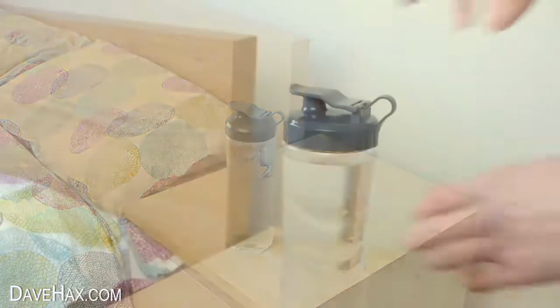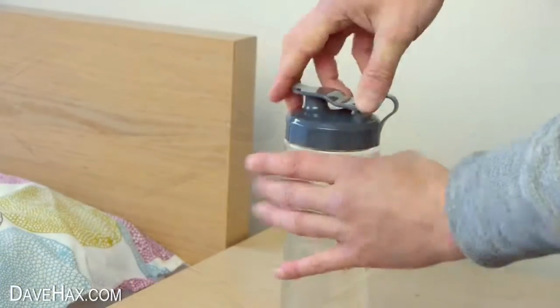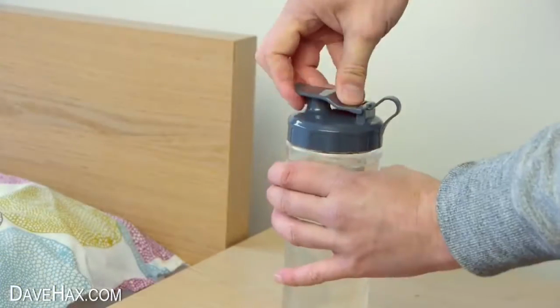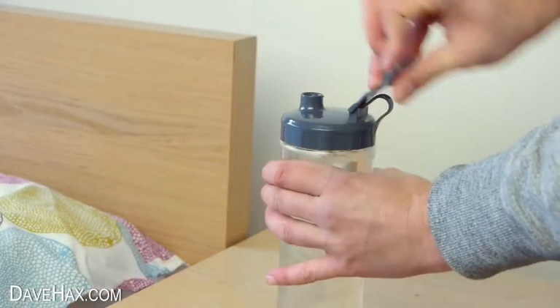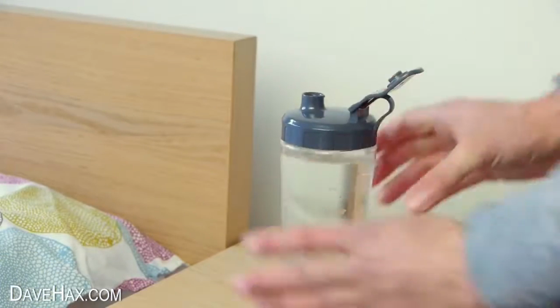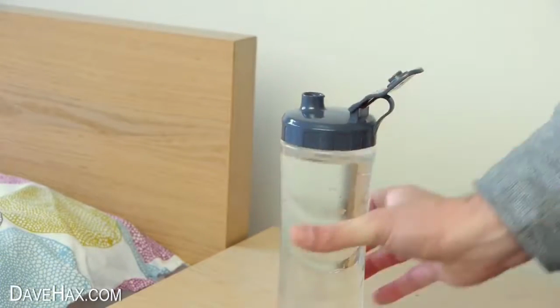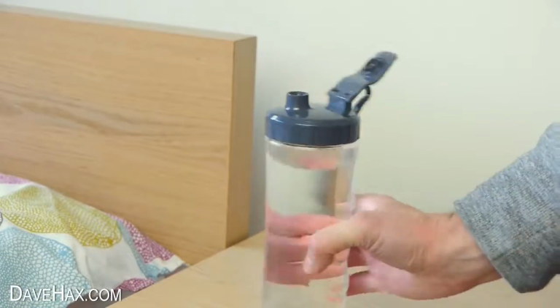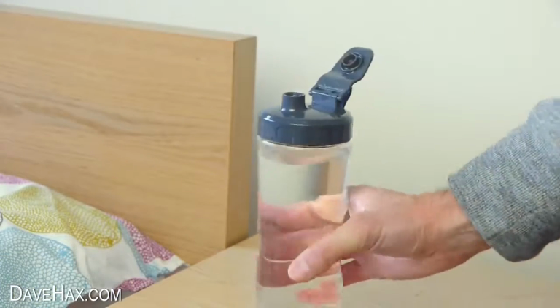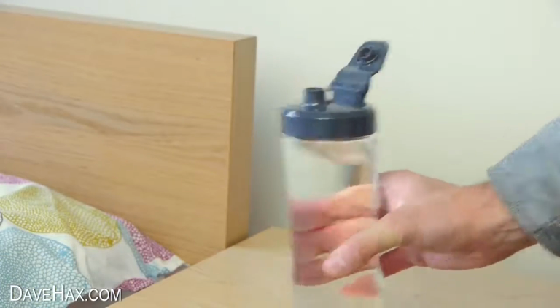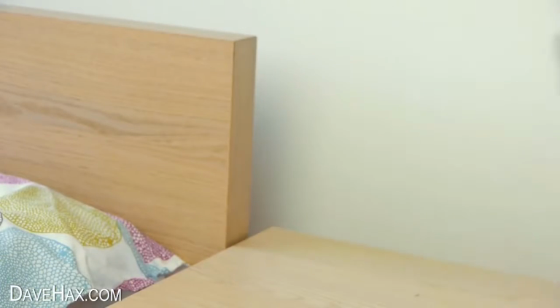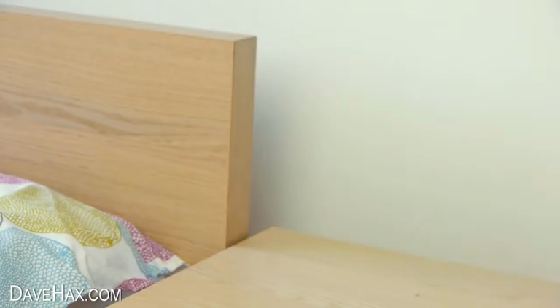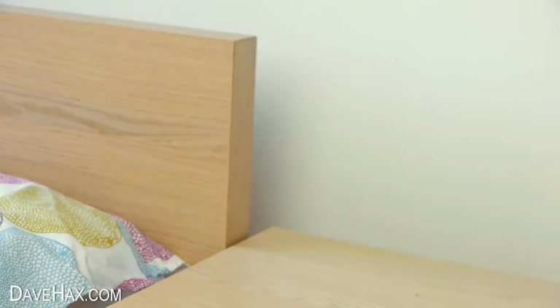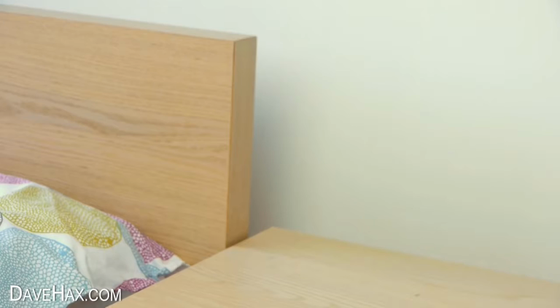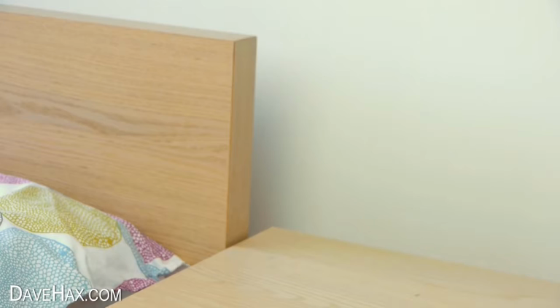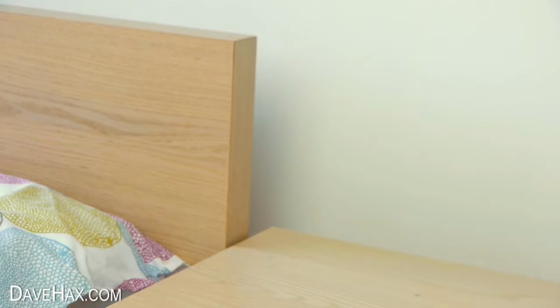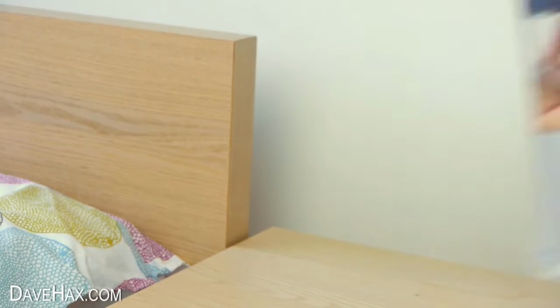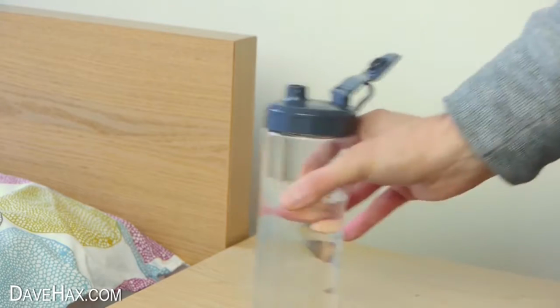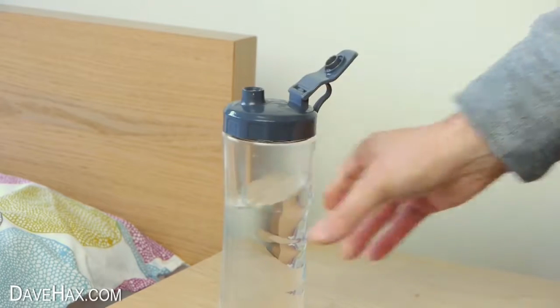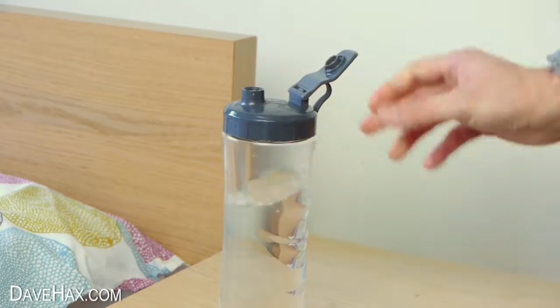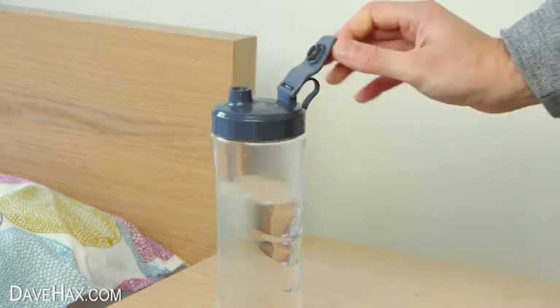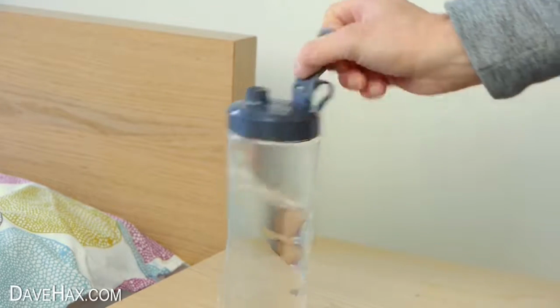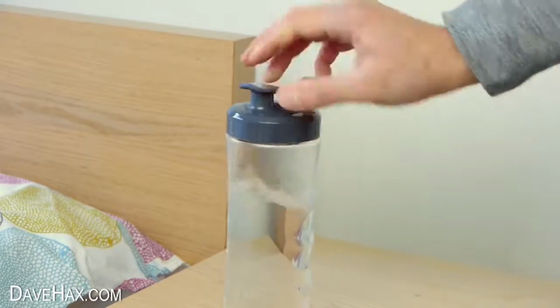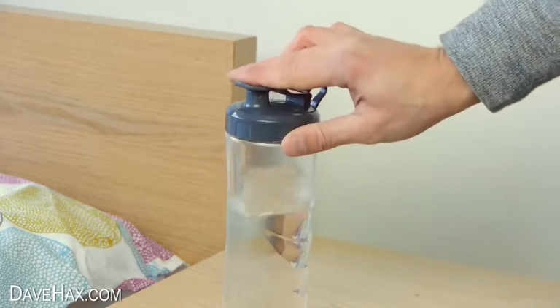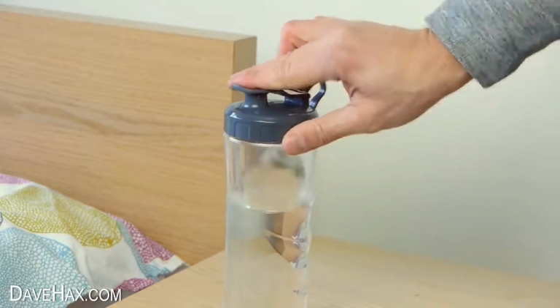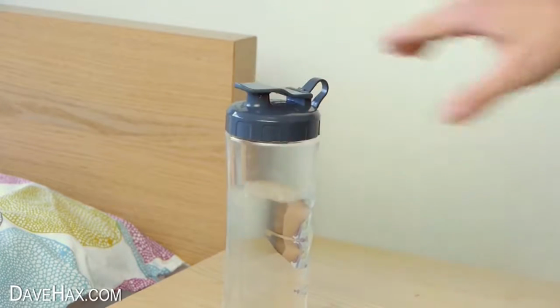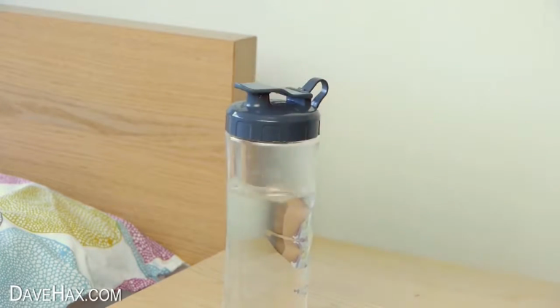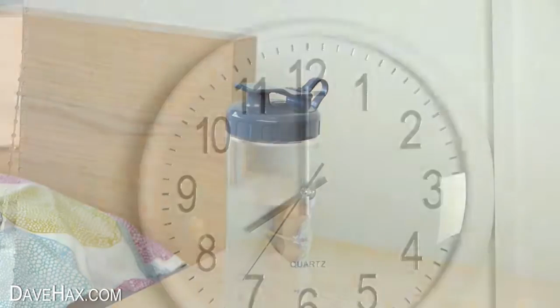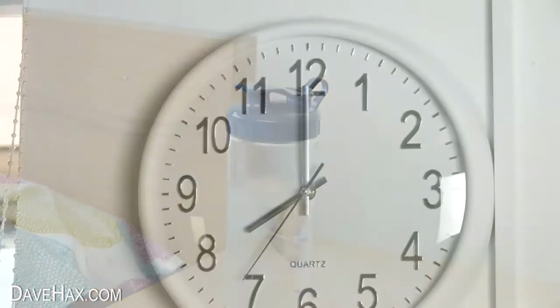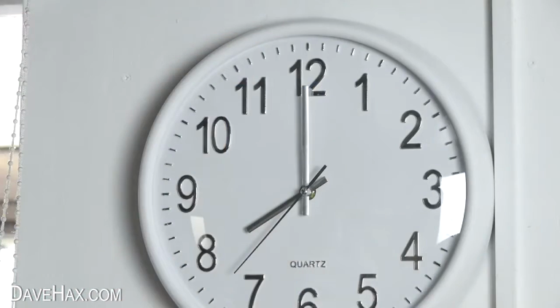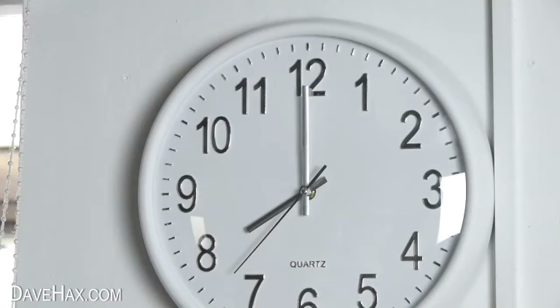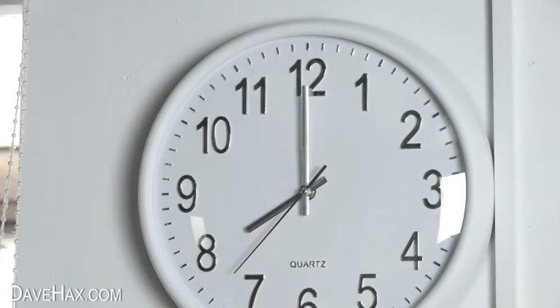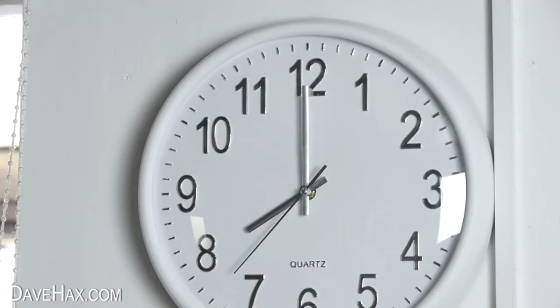Find out the recommended amount of water you should be drinking and give yourself targets, like making sure you drink a litre of water before midday.